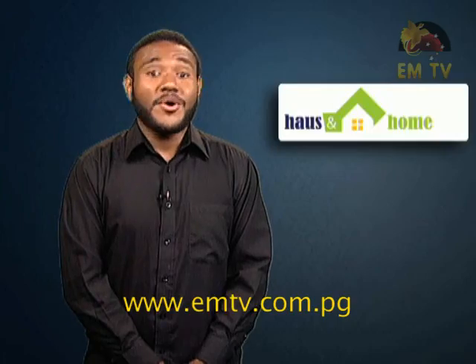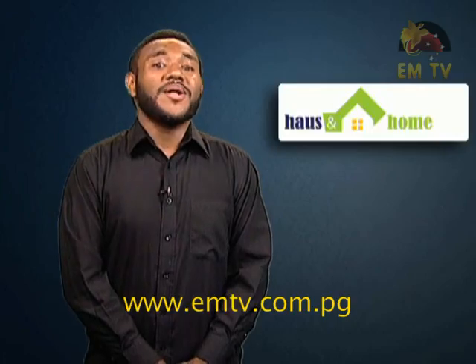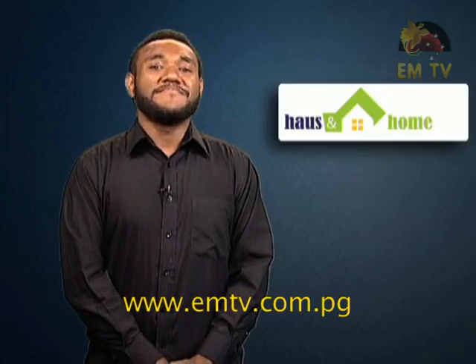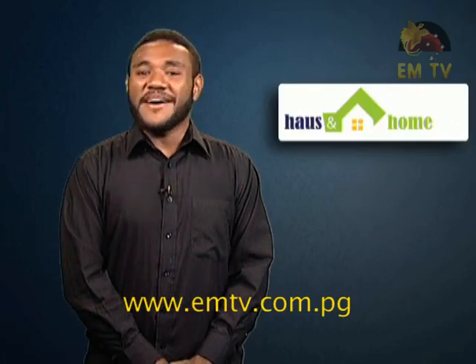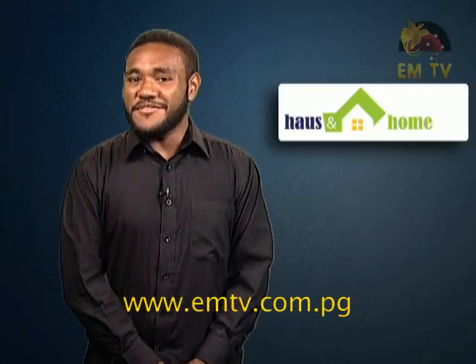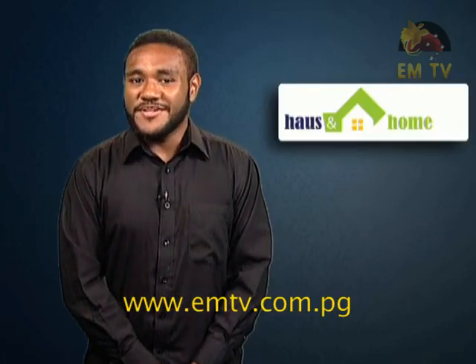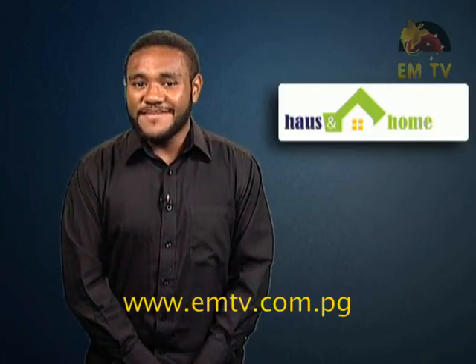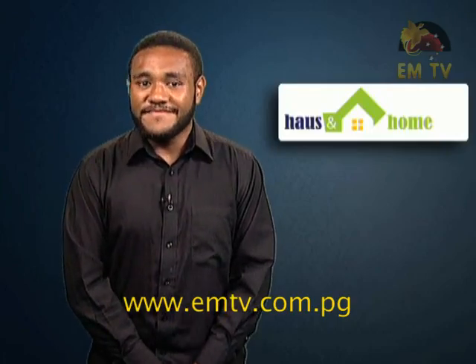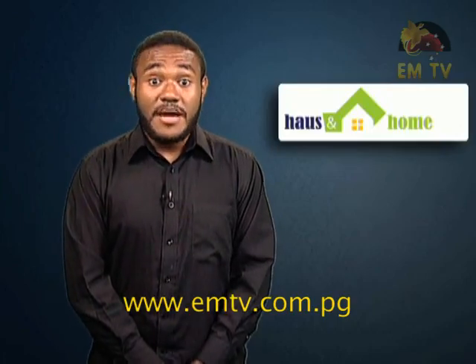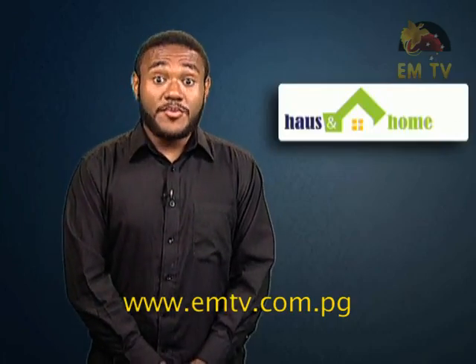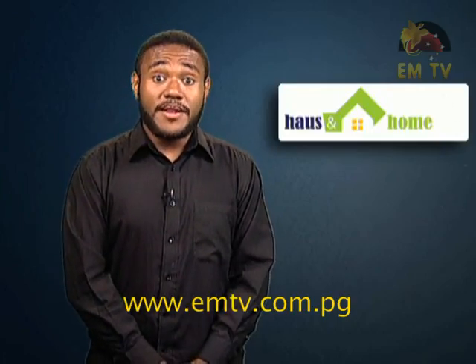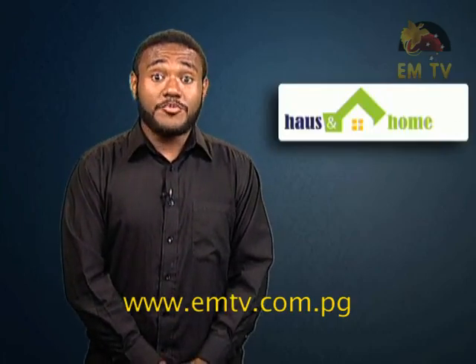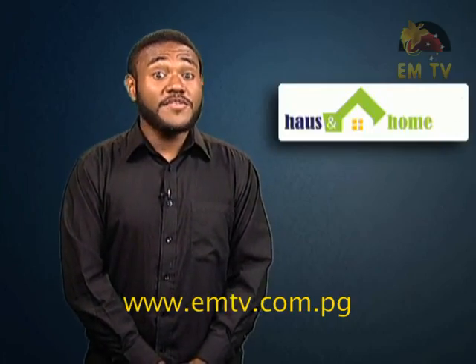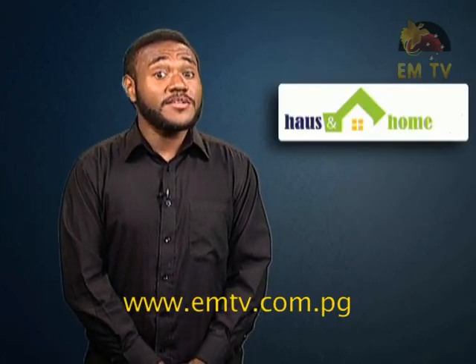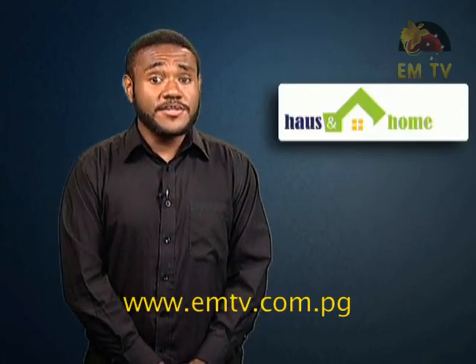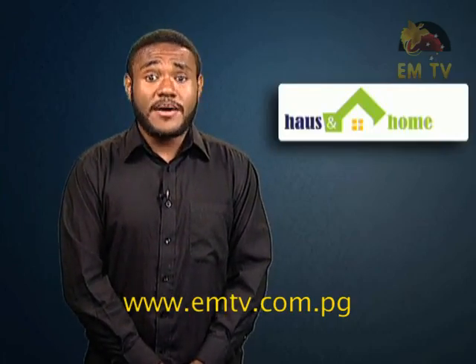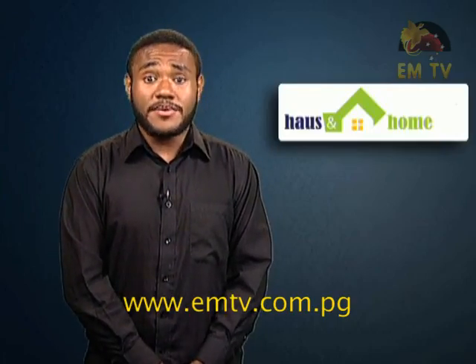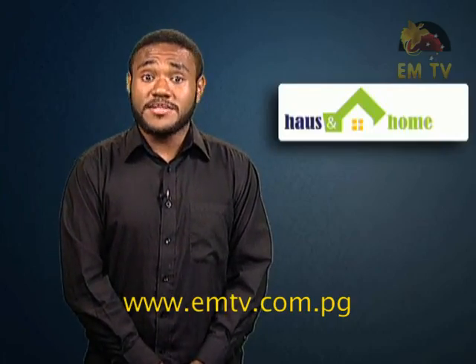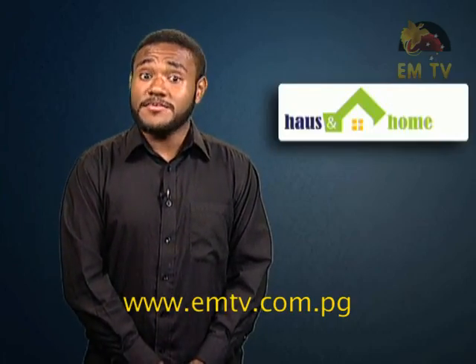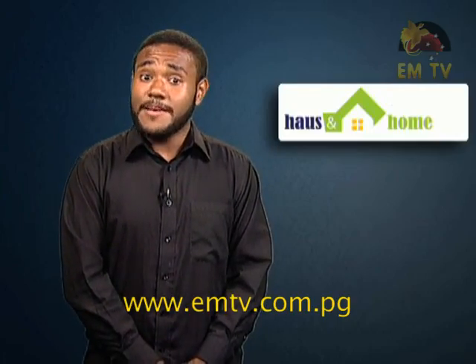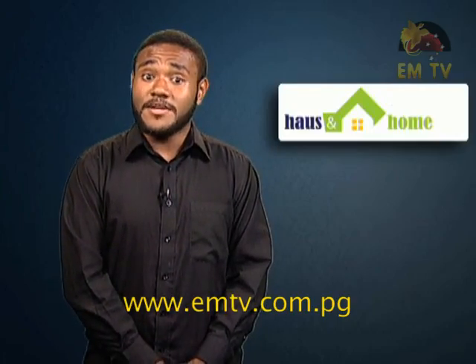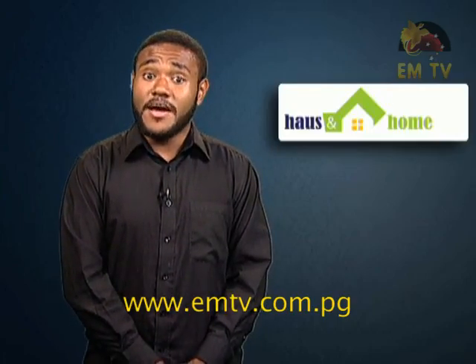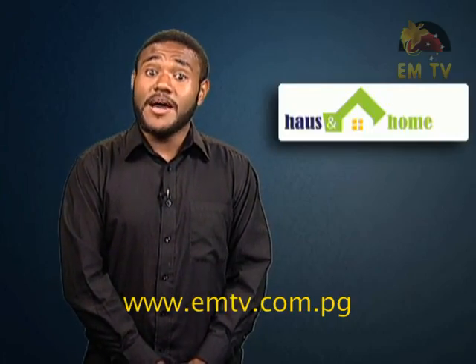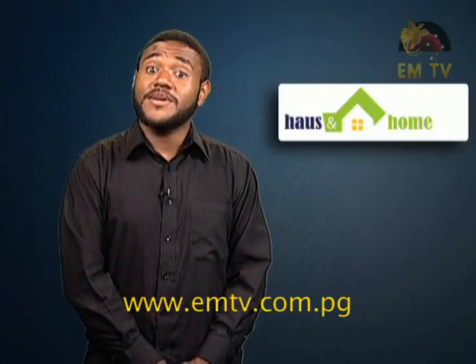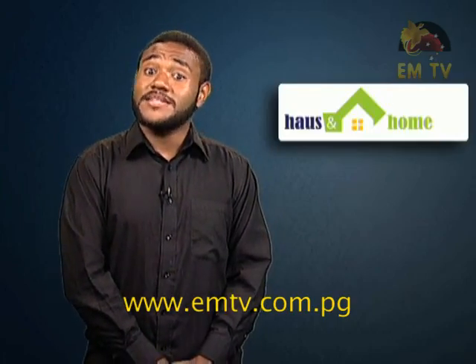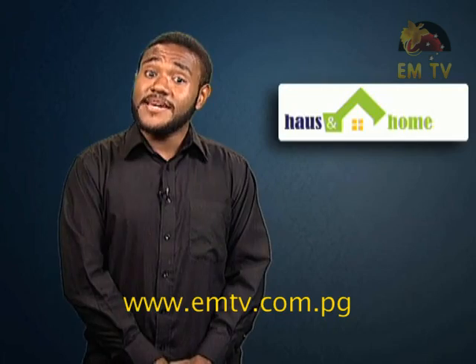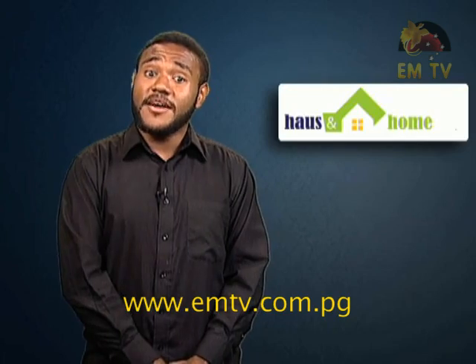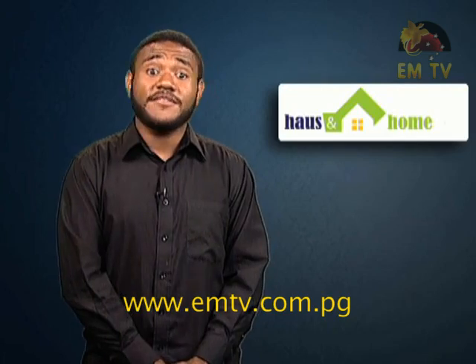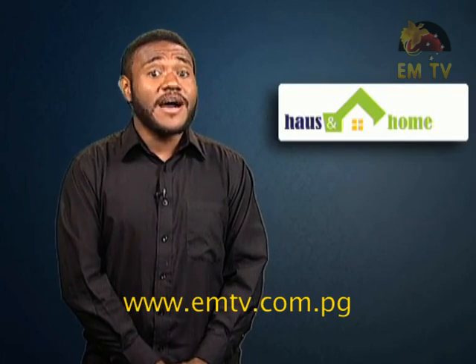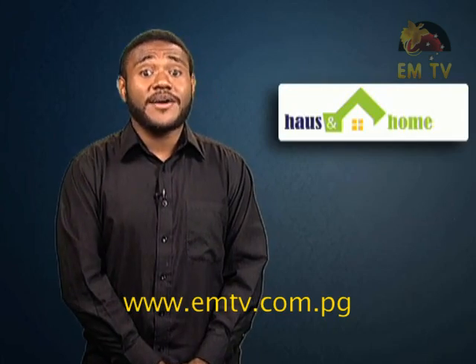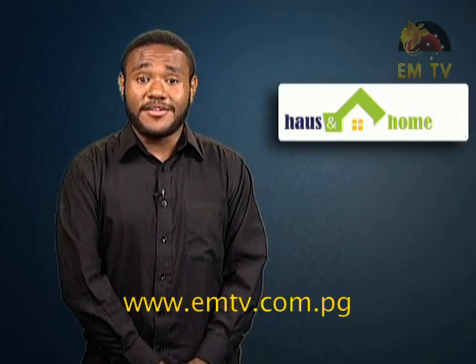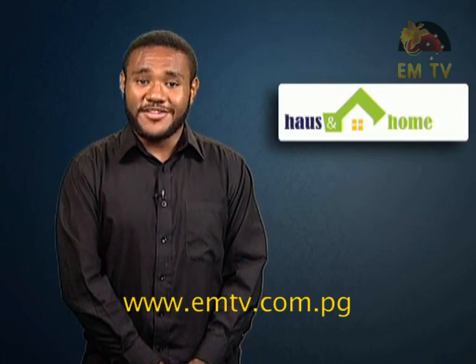Welcome back viewers. Coming right up, we've got Dr. Roundby with some tips on how we can take care of our elderly.